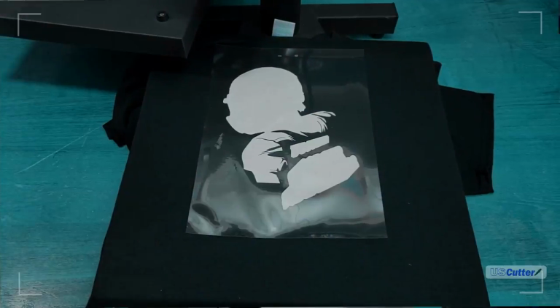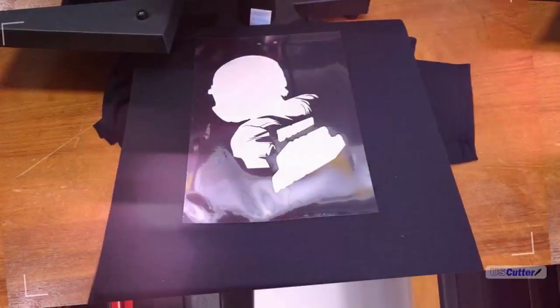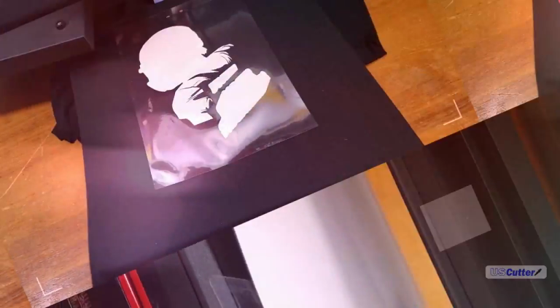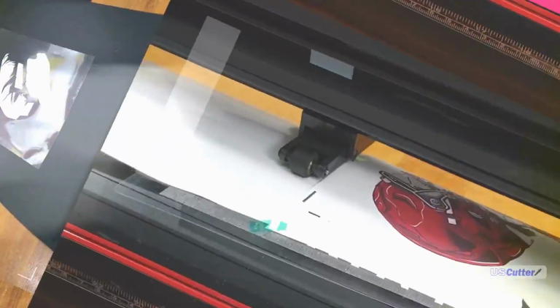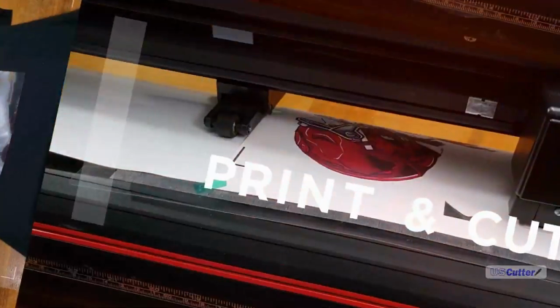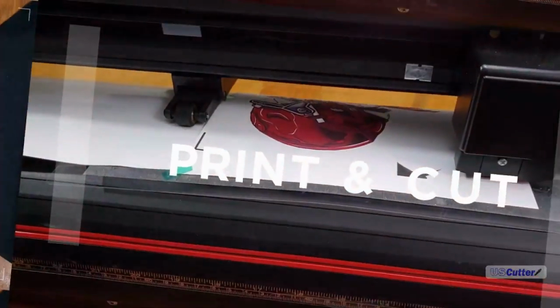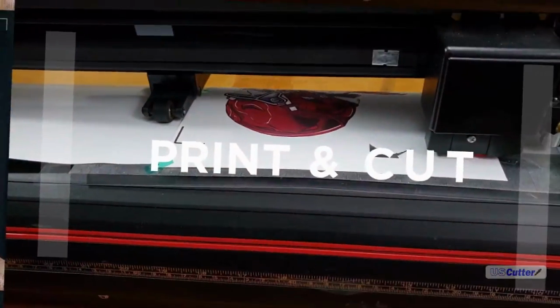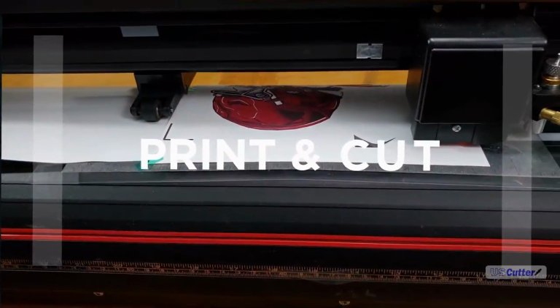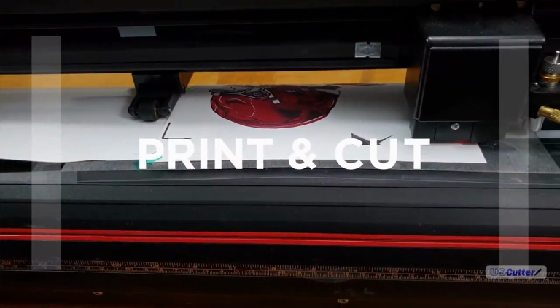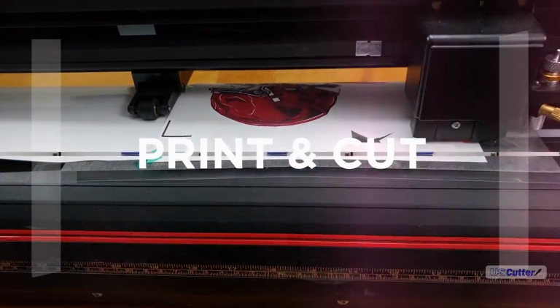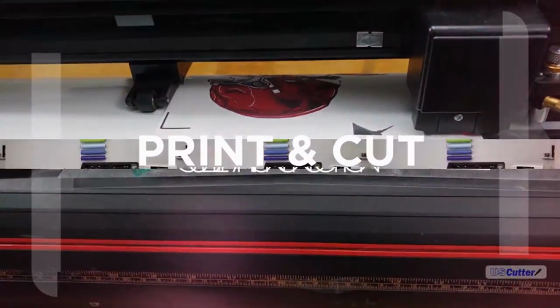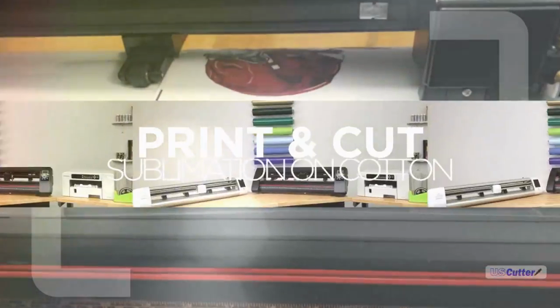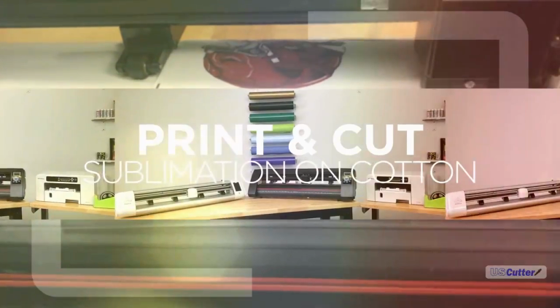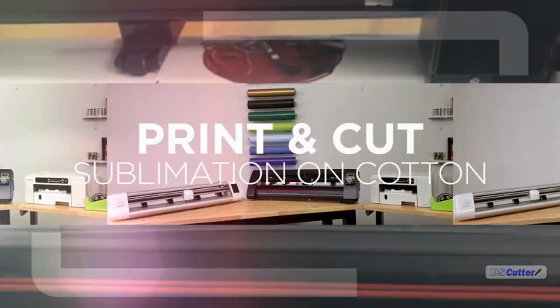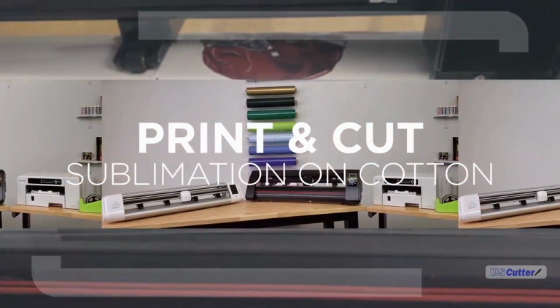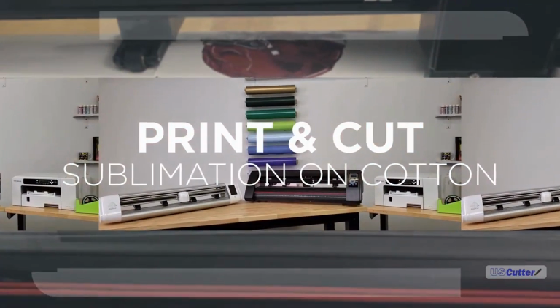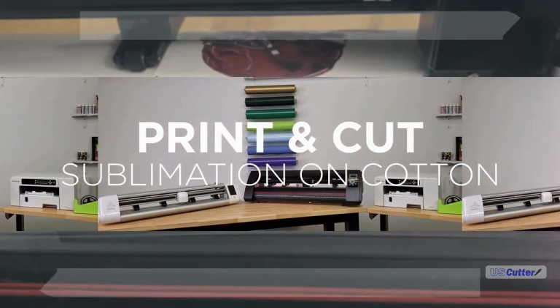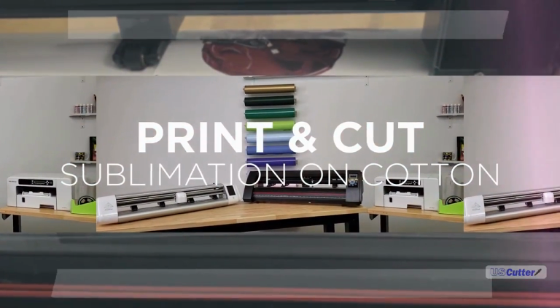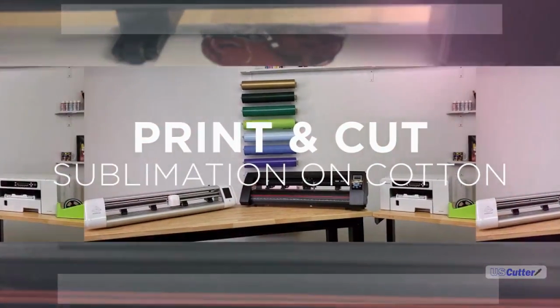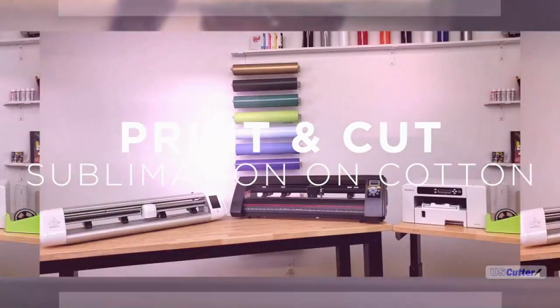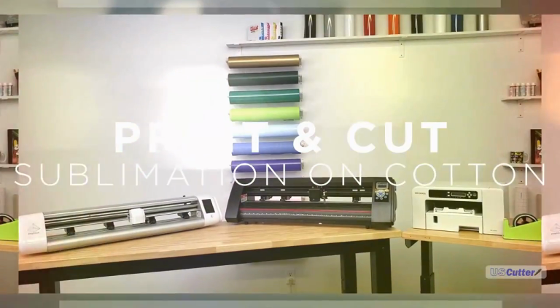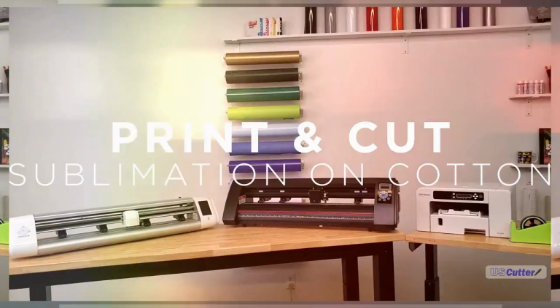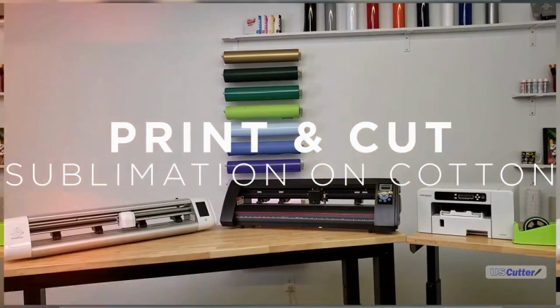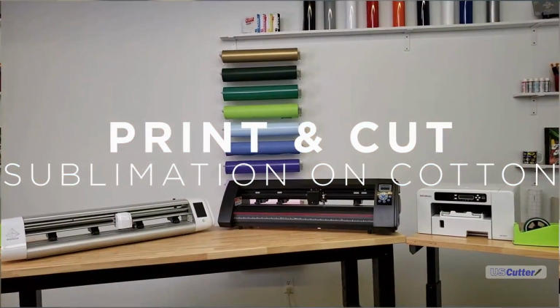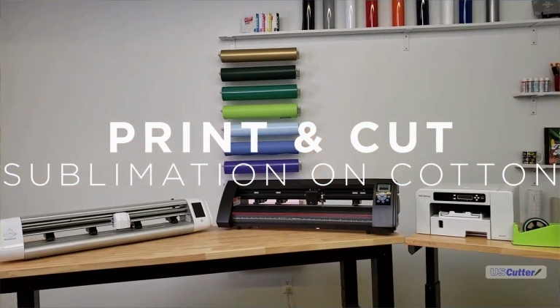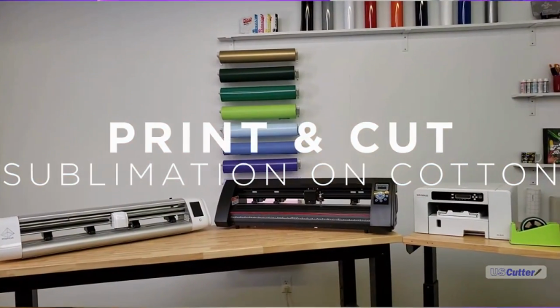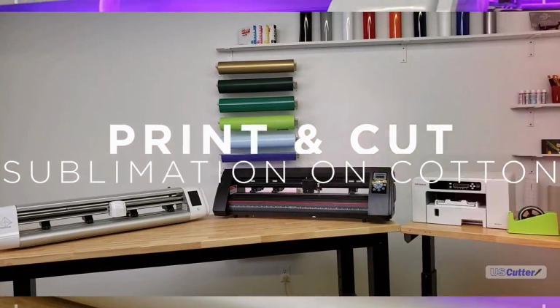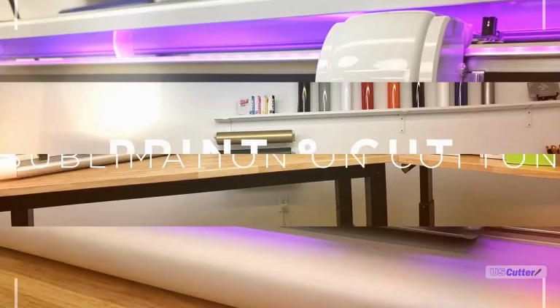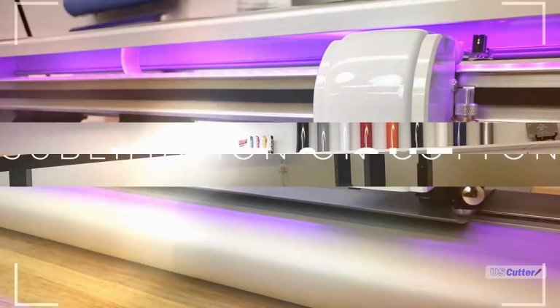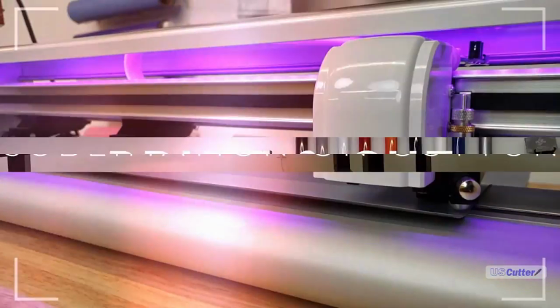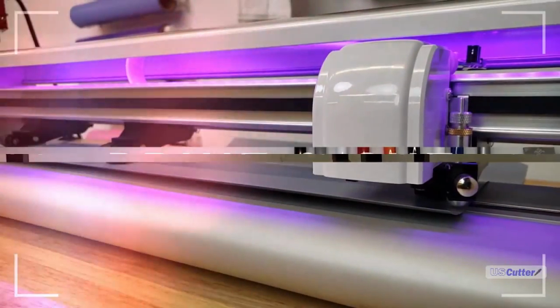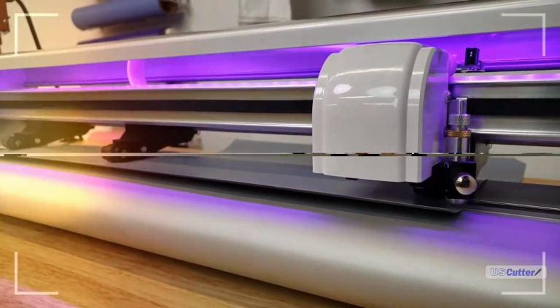Hello and welcome. I'm Josh with US Cutter and today we're going to be talking about print and cut options for your light and dark cotton fabrics using a Sawgrass printer.